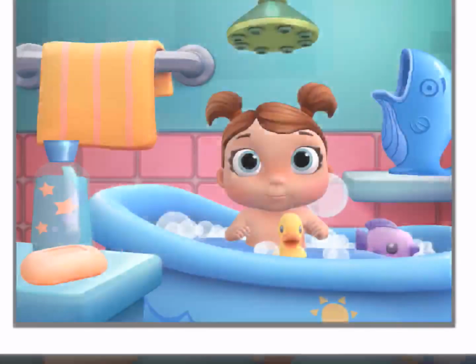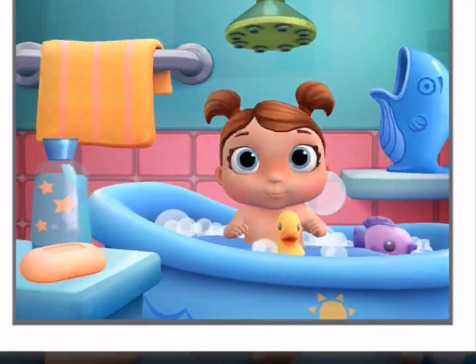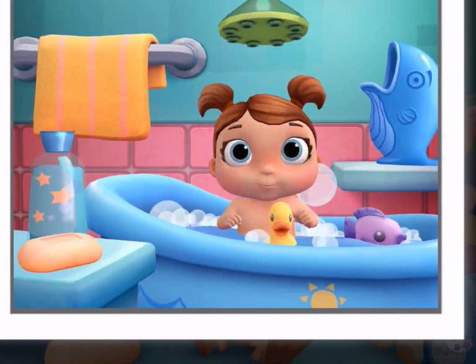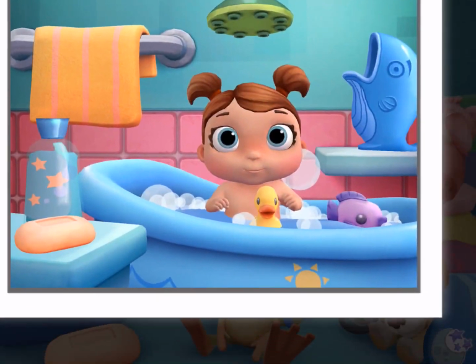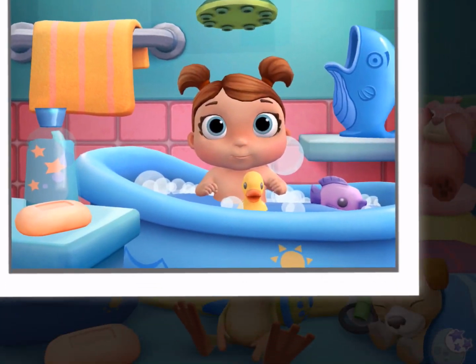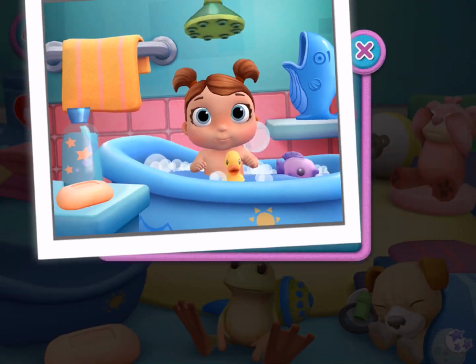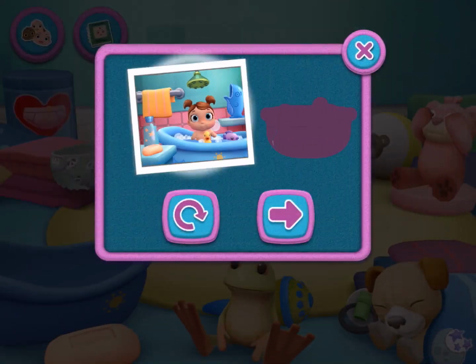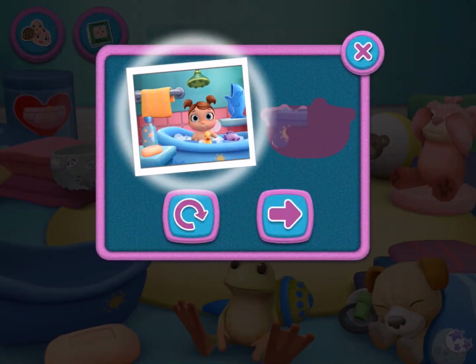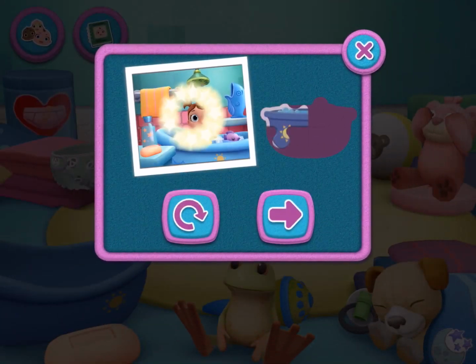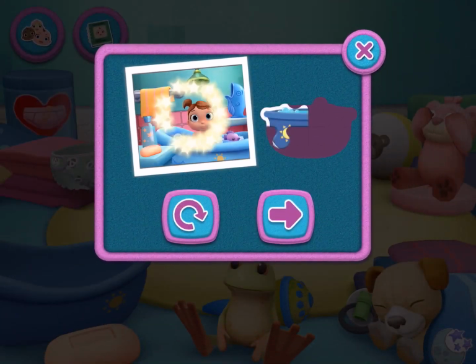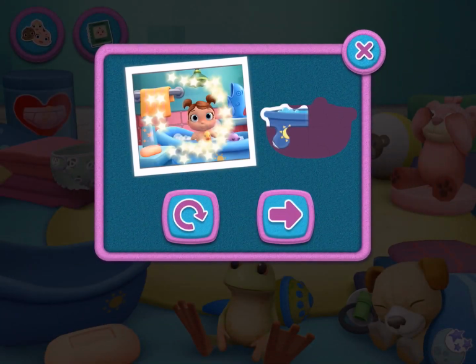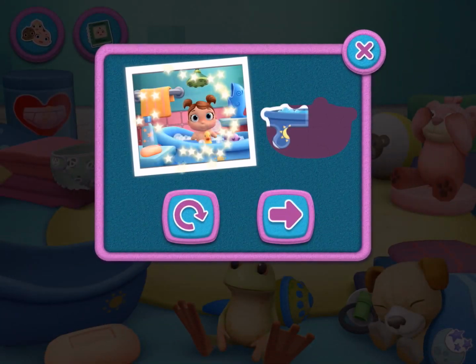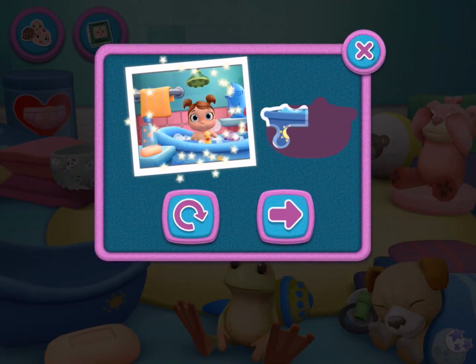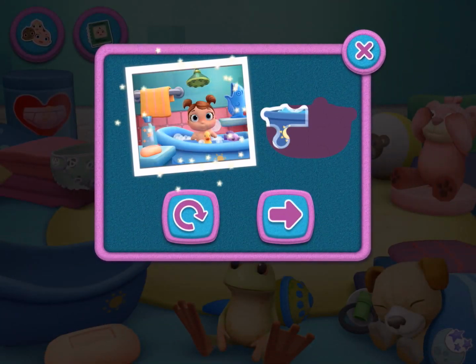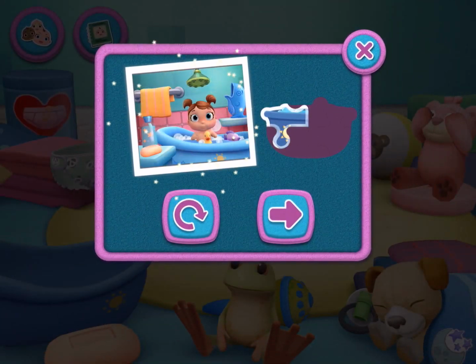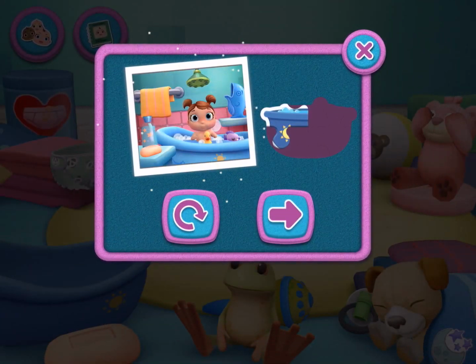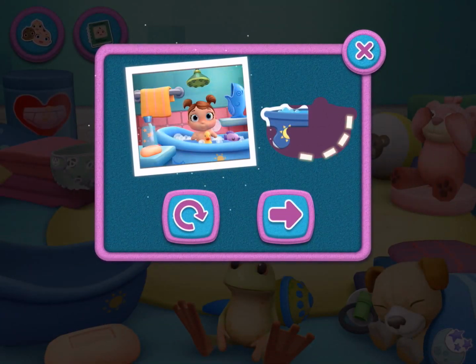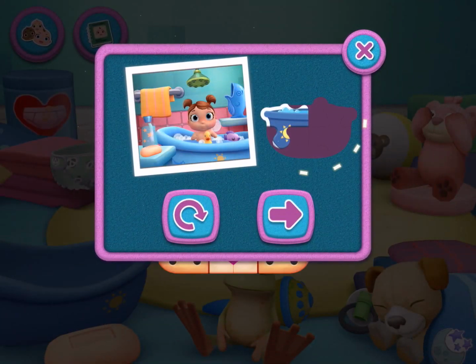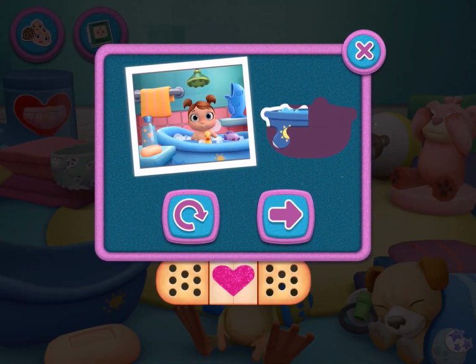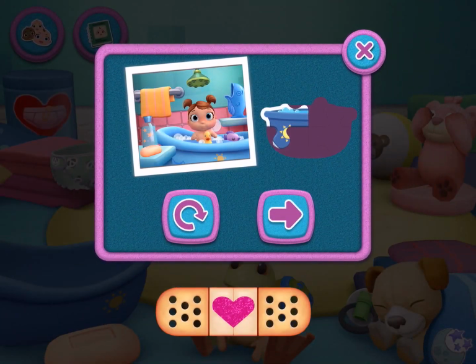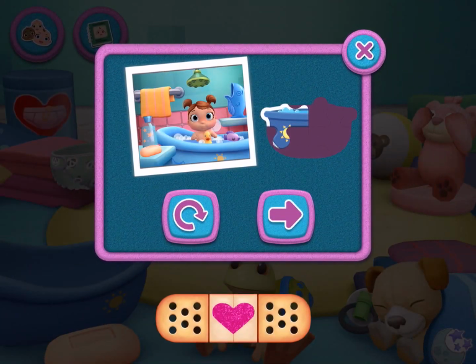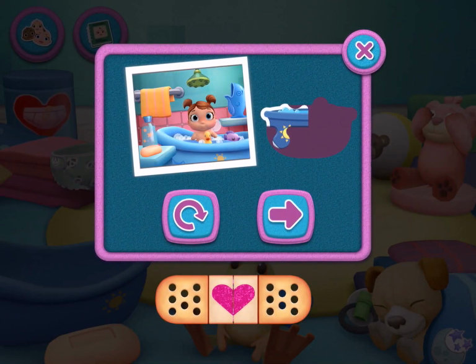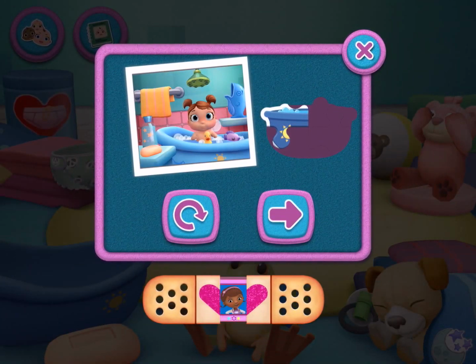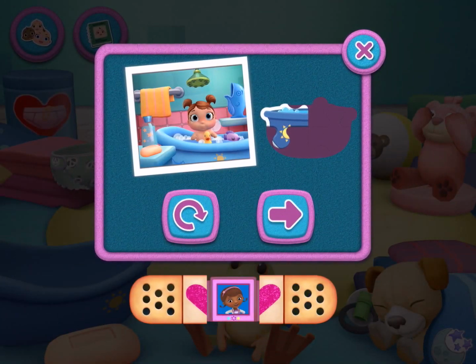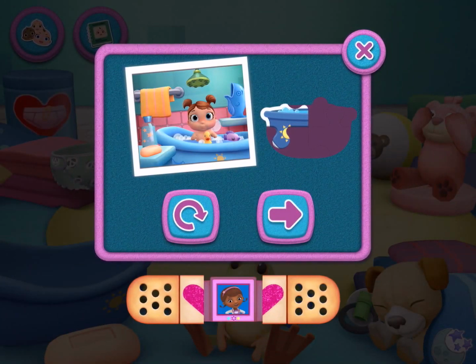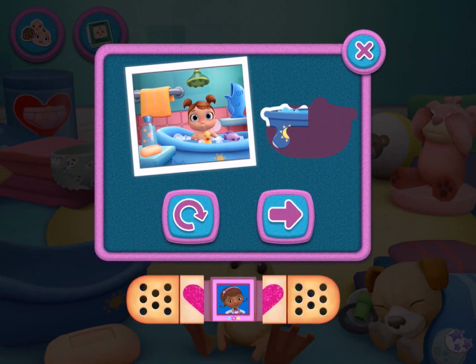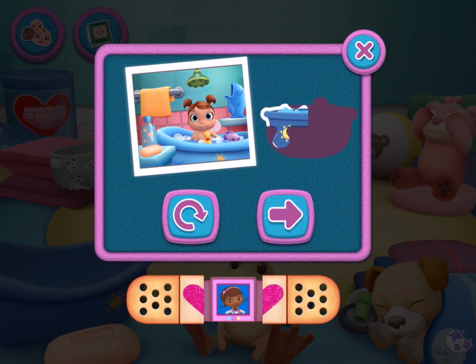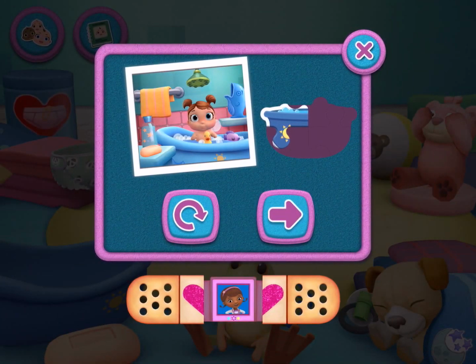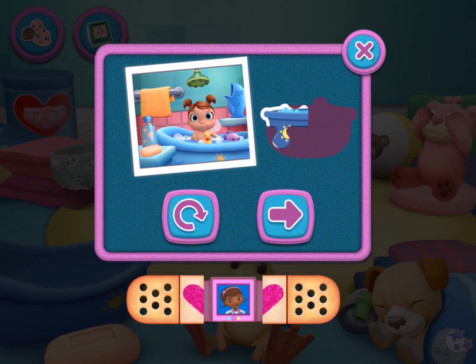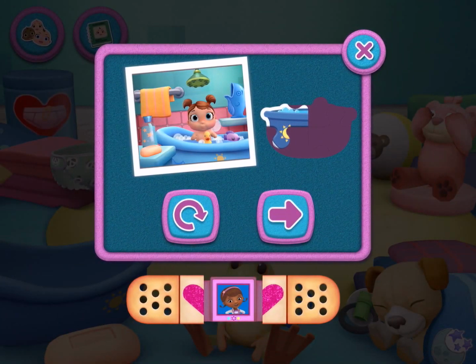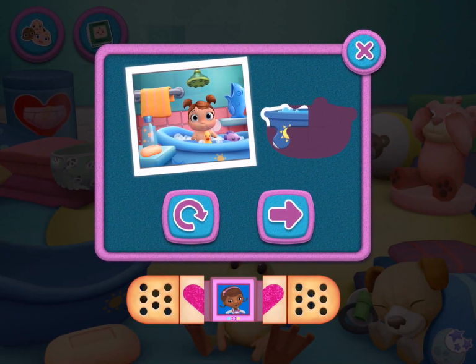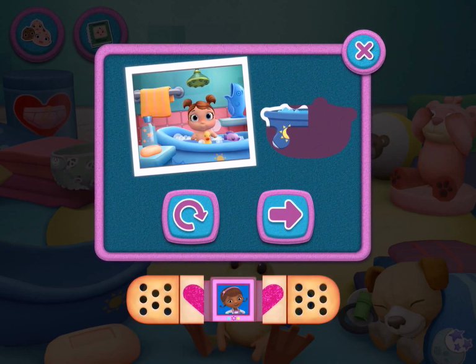Look! You're getting closer to a sticker surprise. Great job!